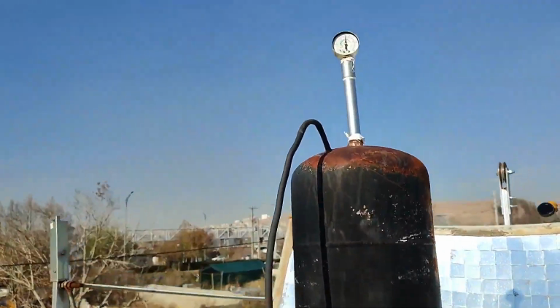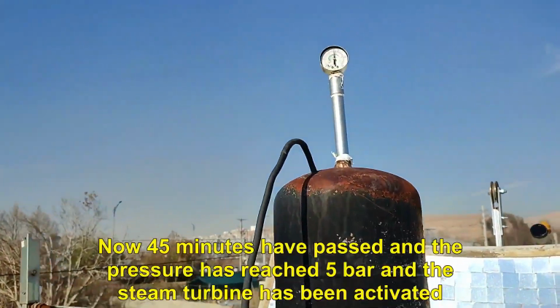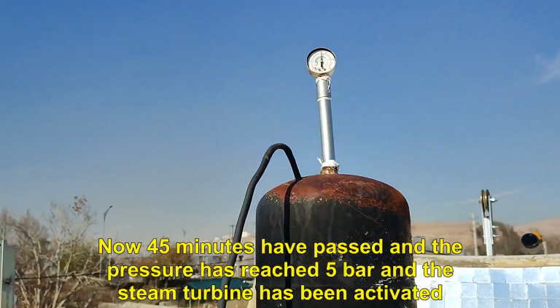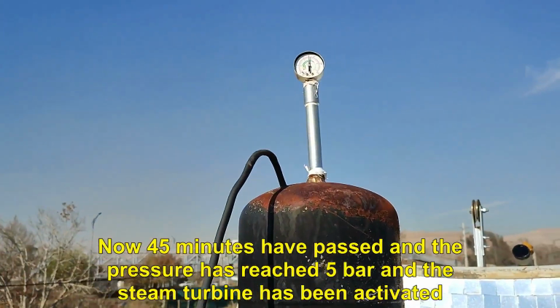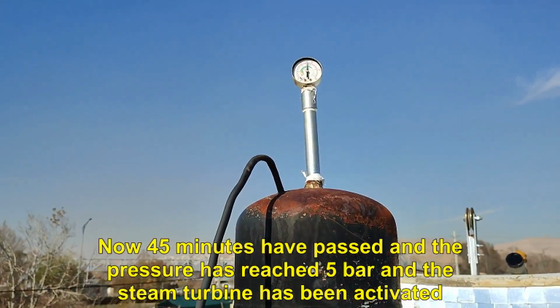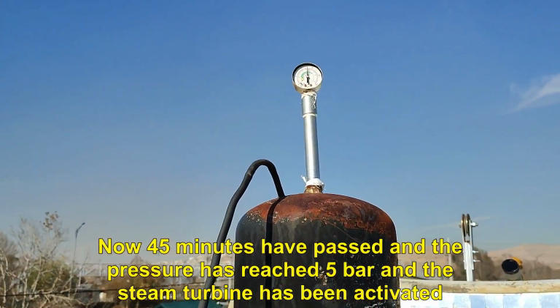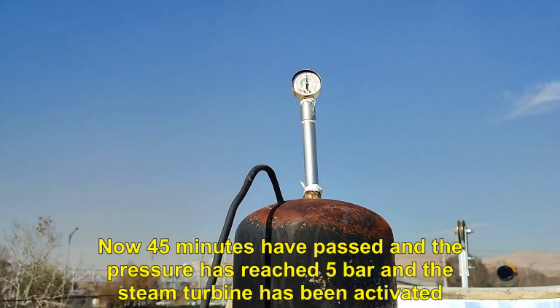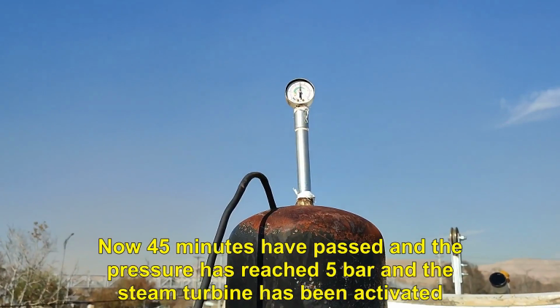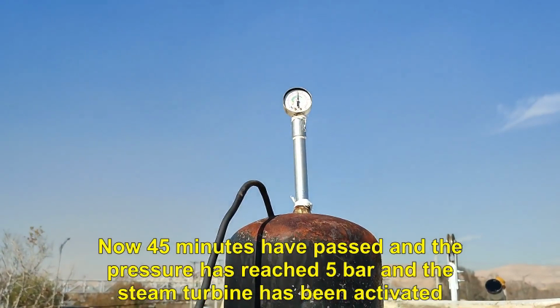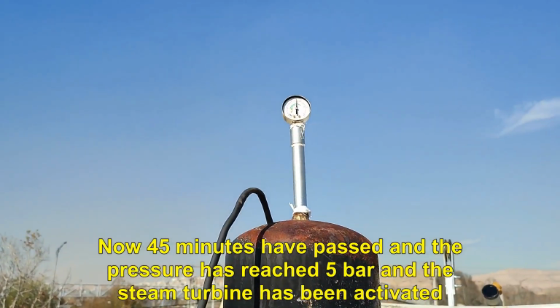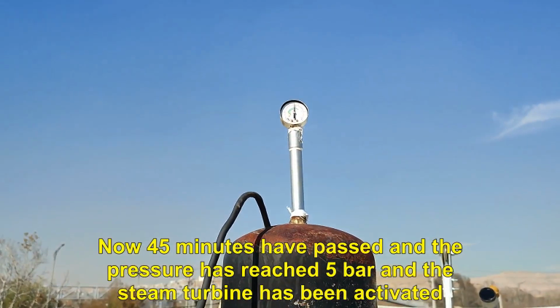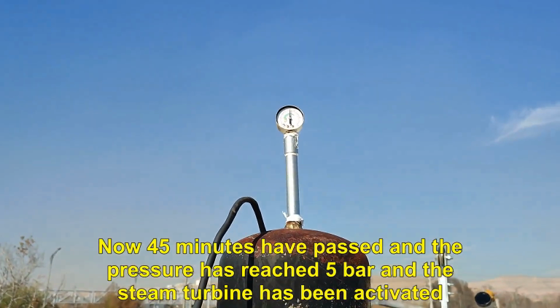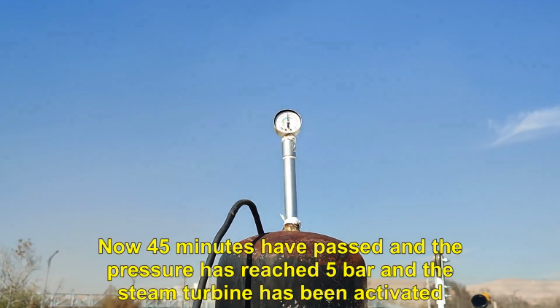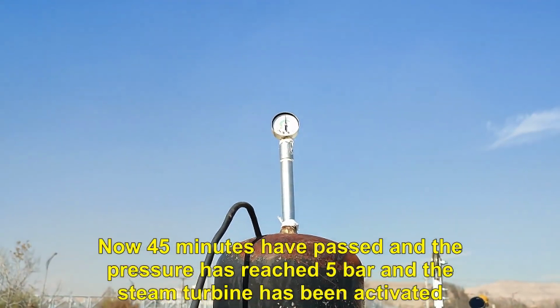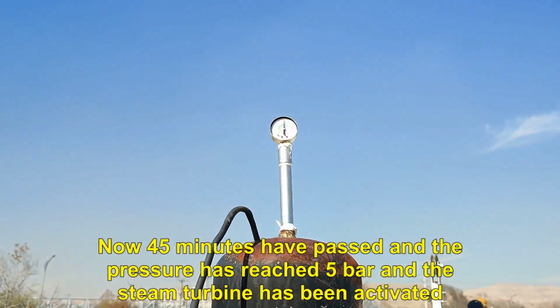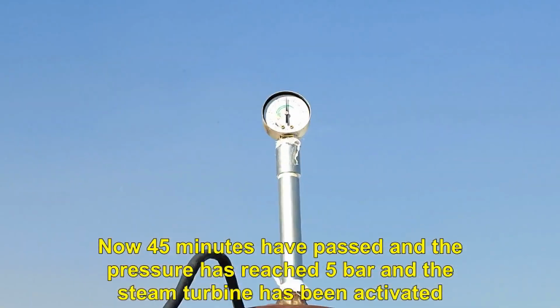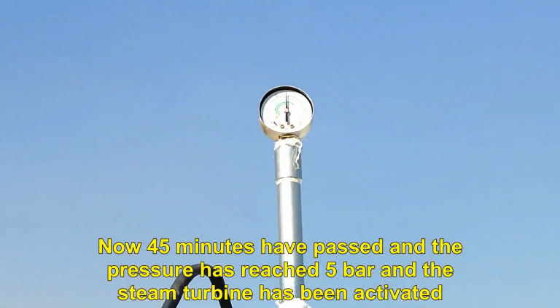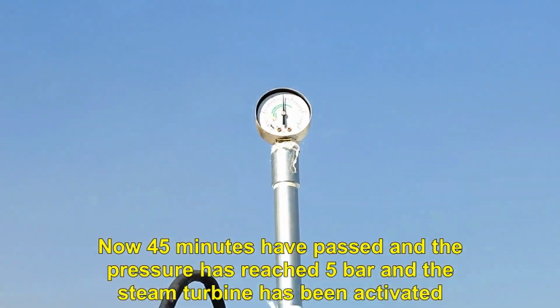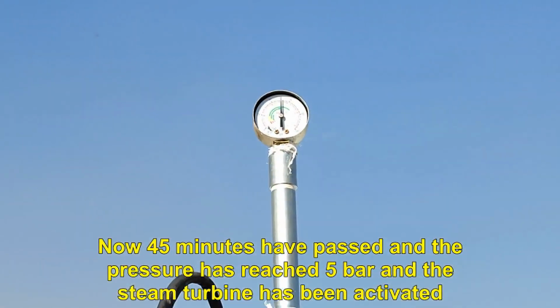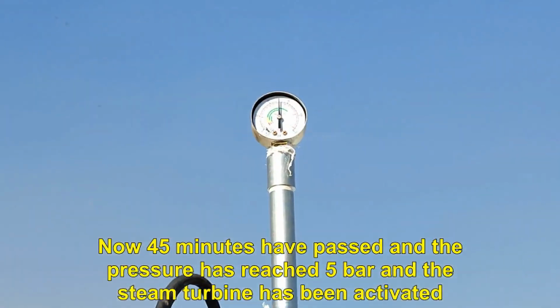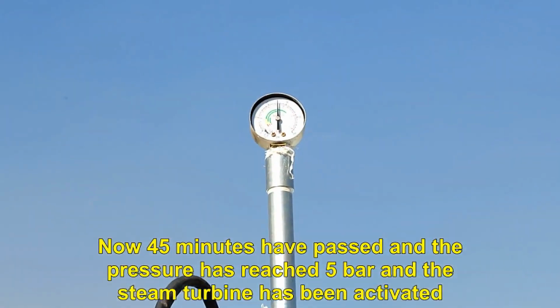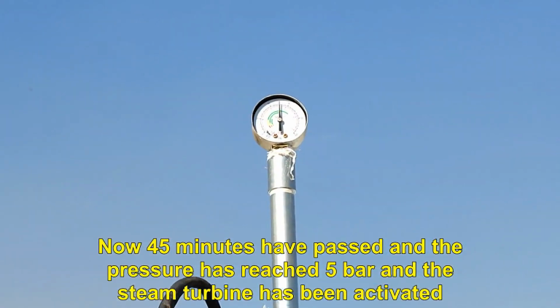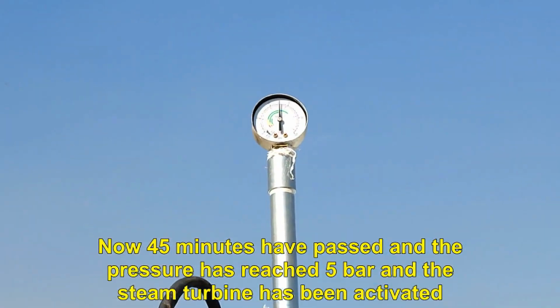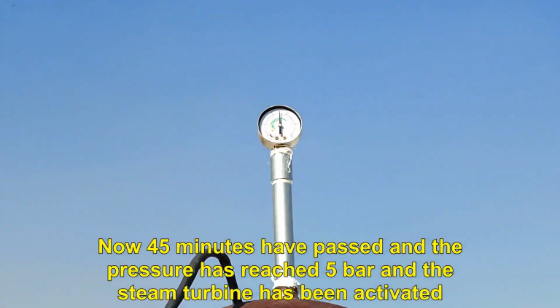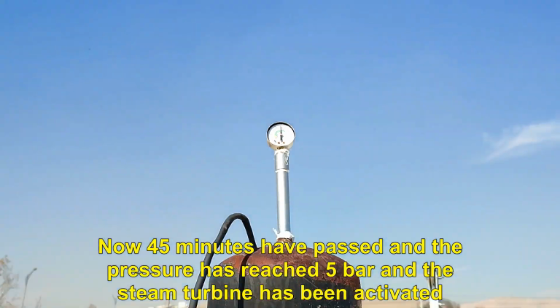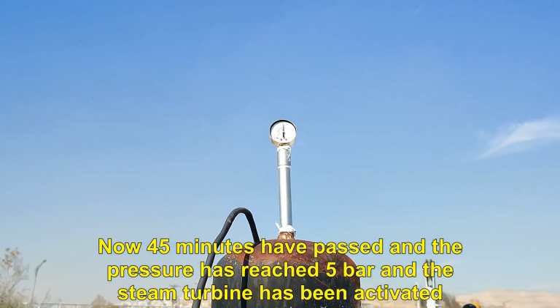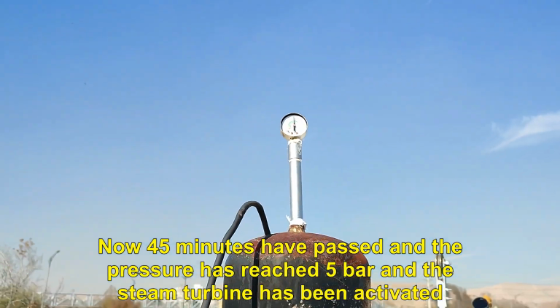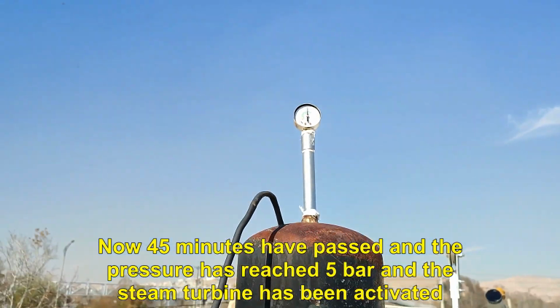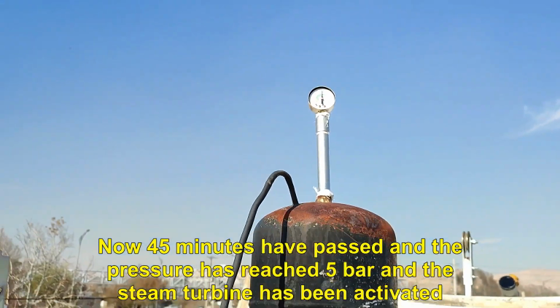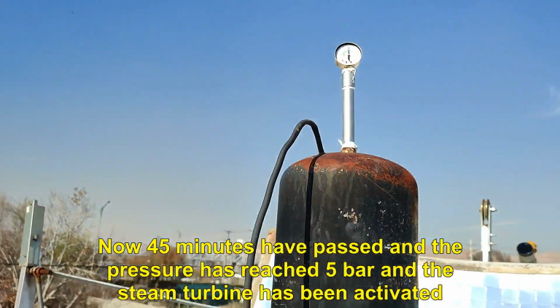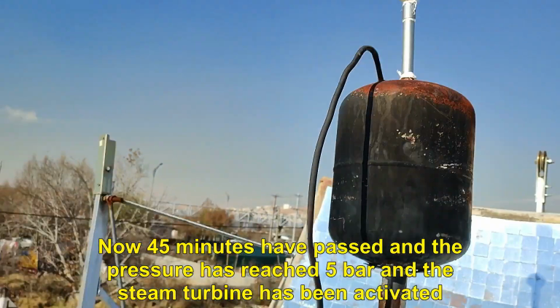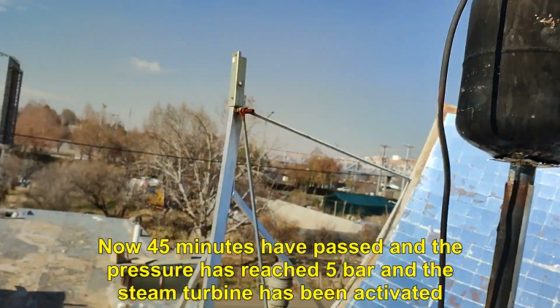Now 45 minutes have passed and the pressure has reached 5 bar and the steam turbine has been activated.